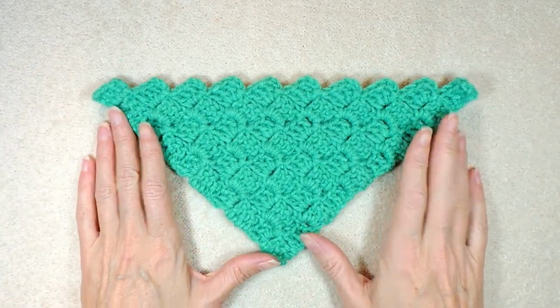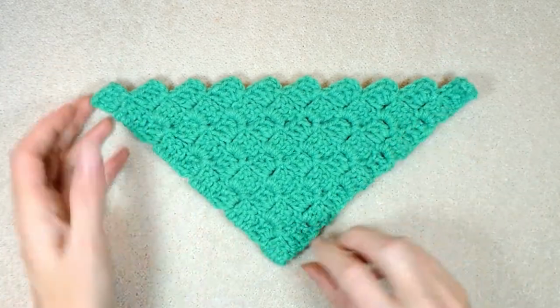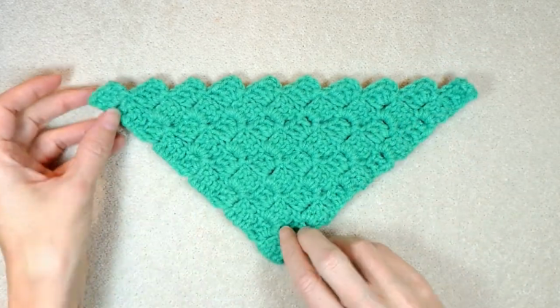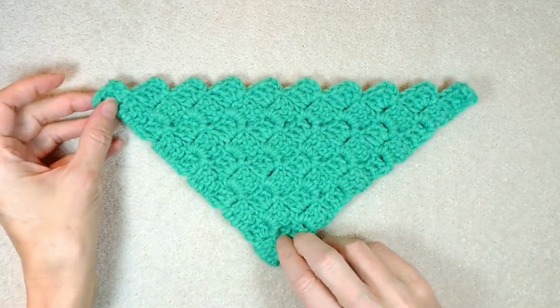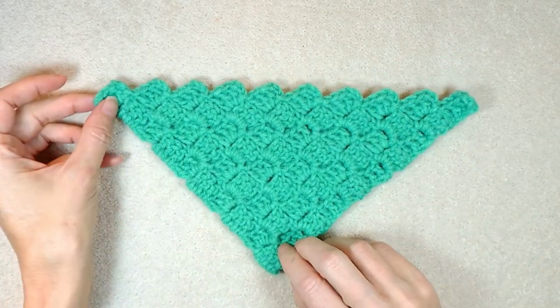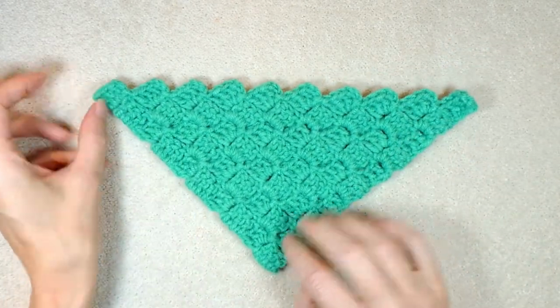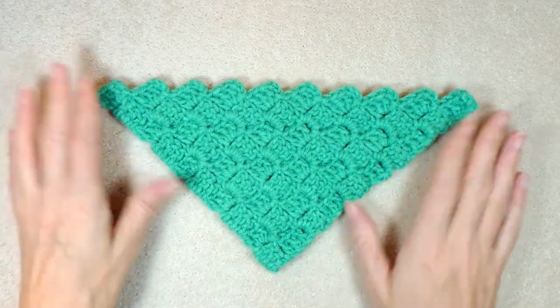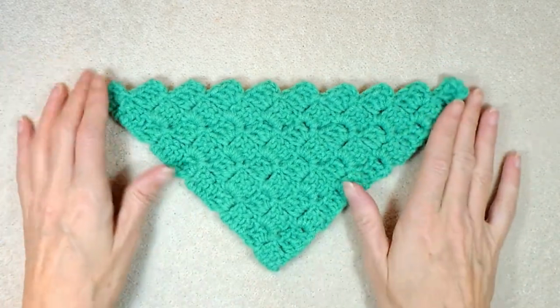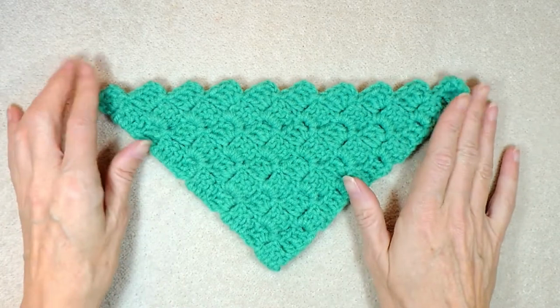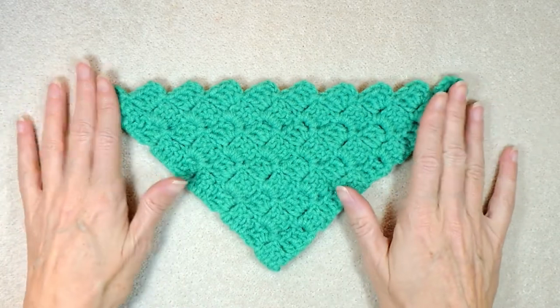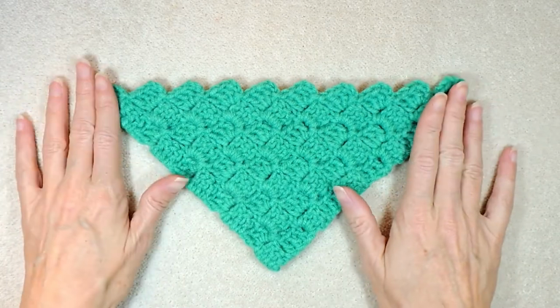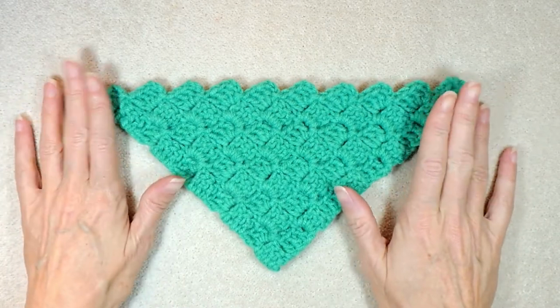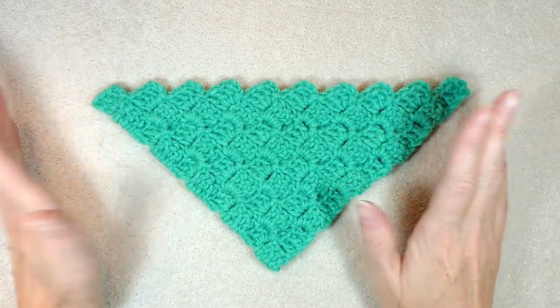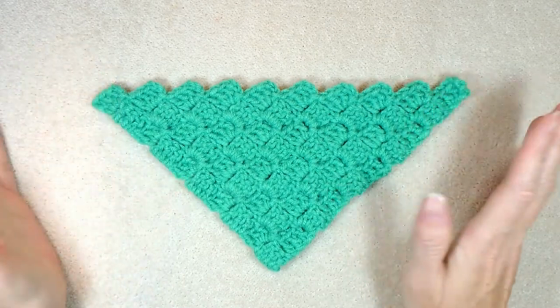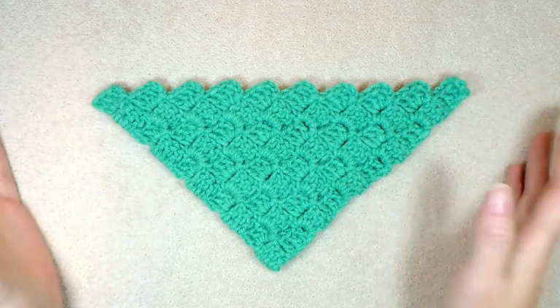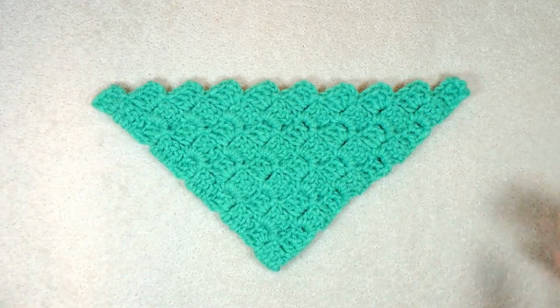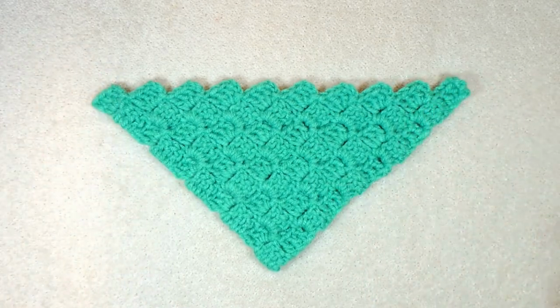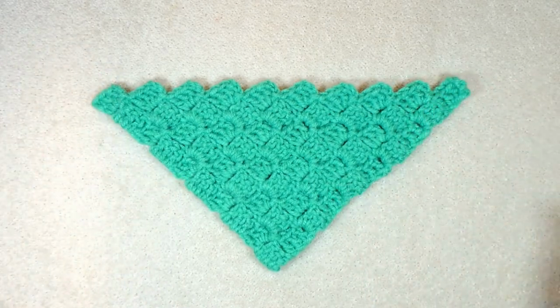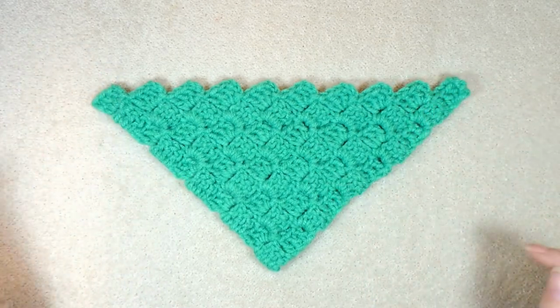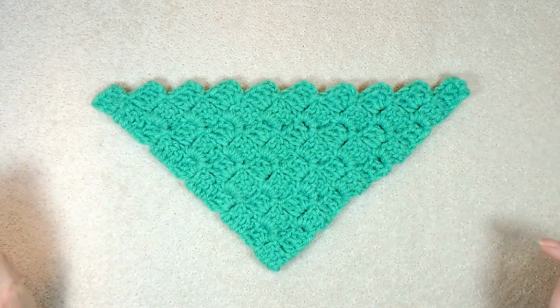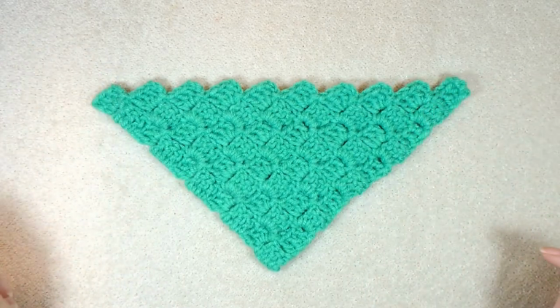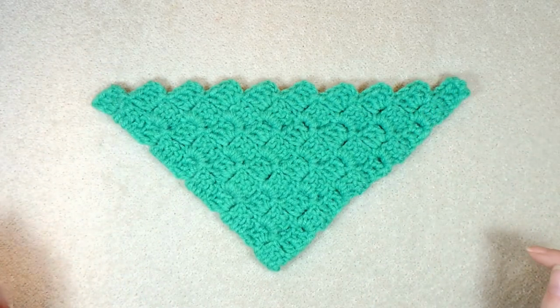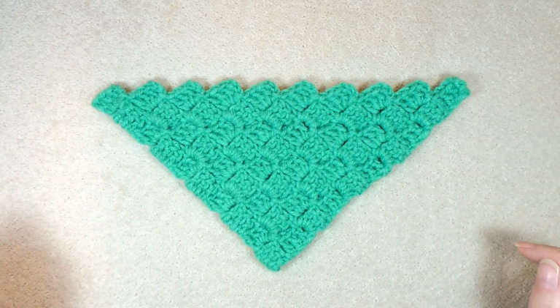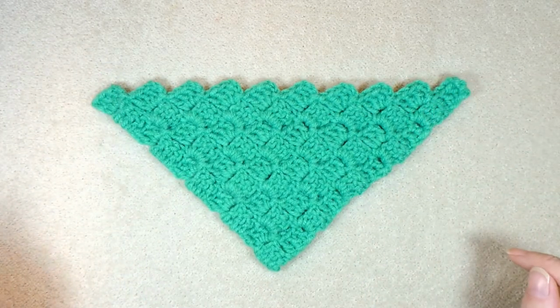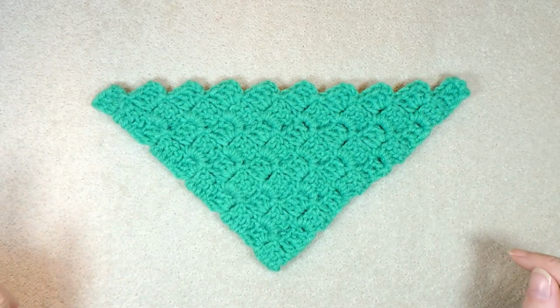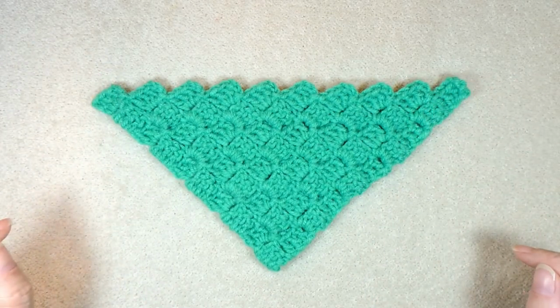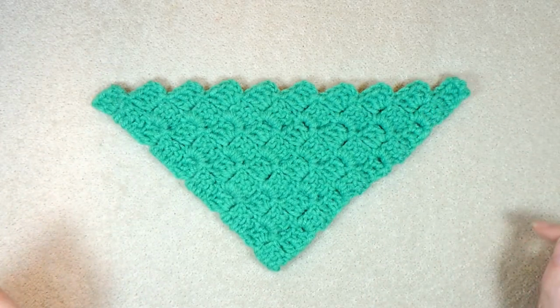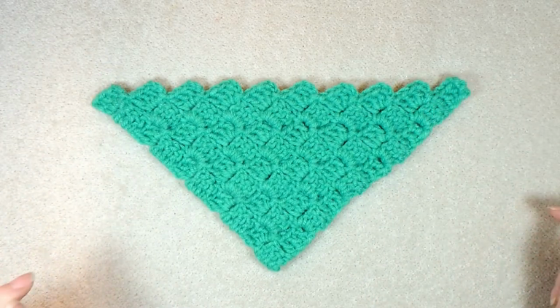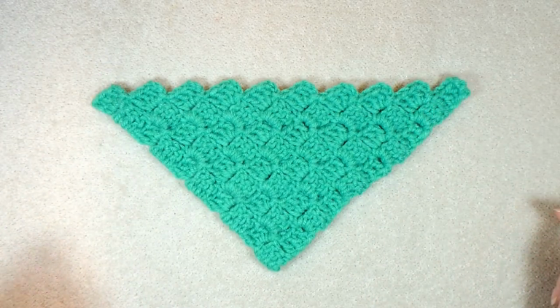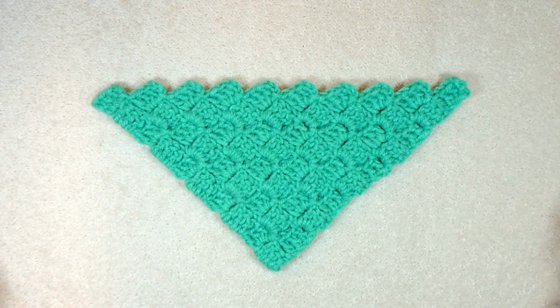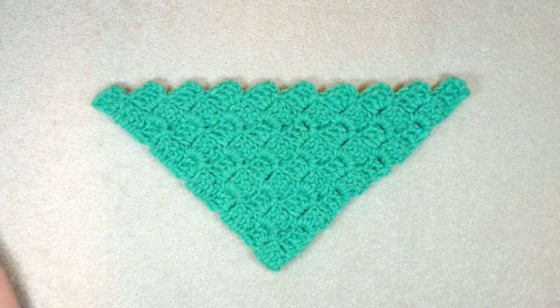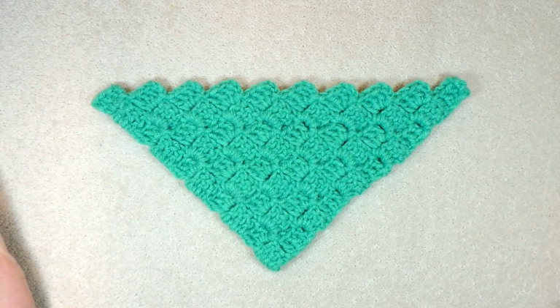Anyway, I hope you enjoyed this video. If you did, then please like, subscribe, share with your friends and stay hooked!